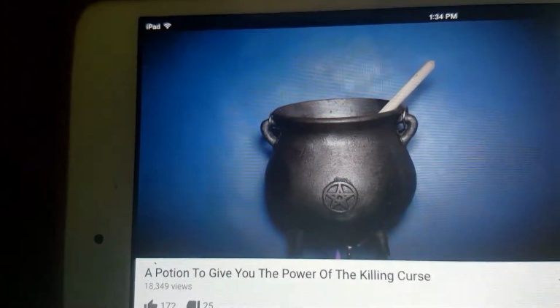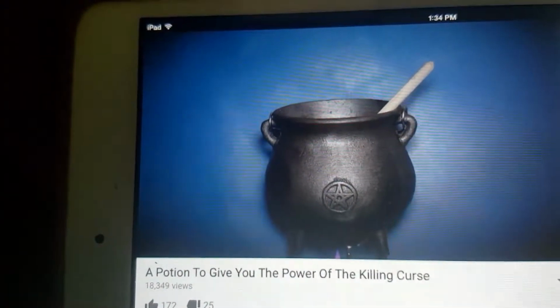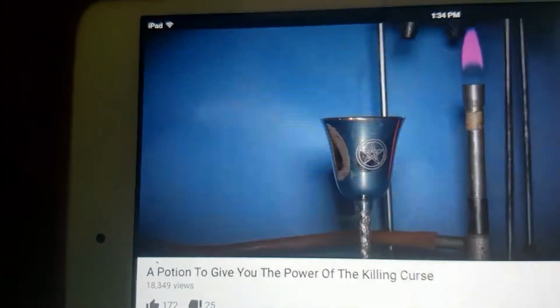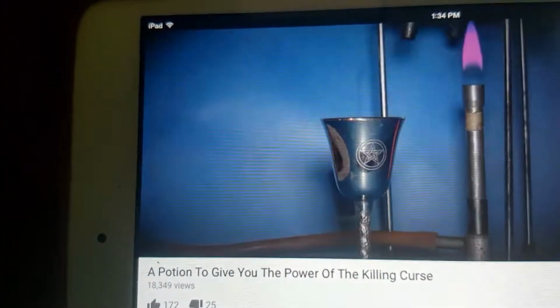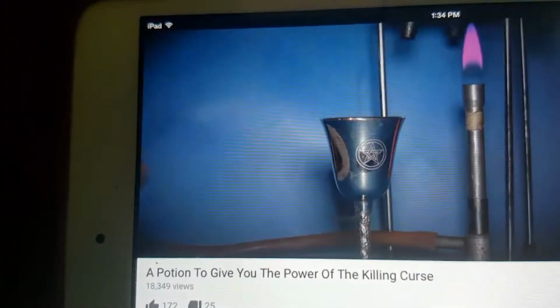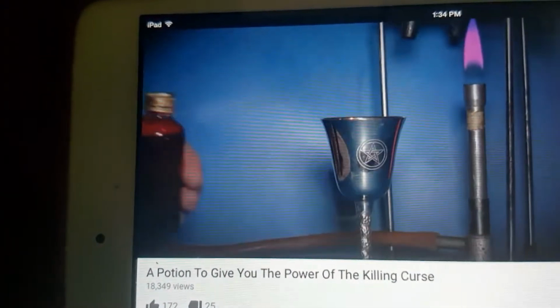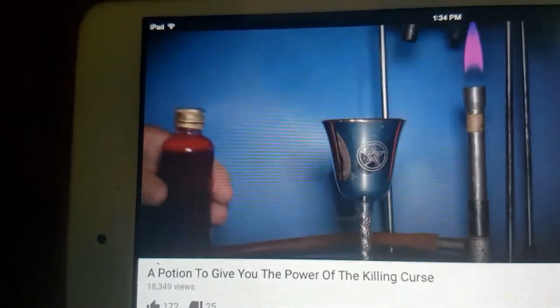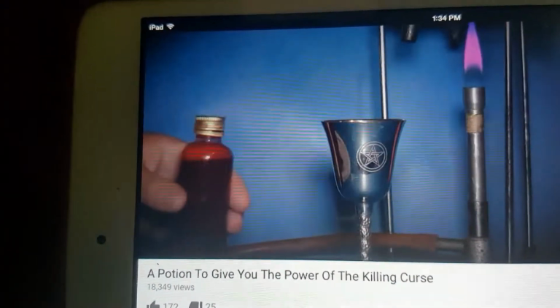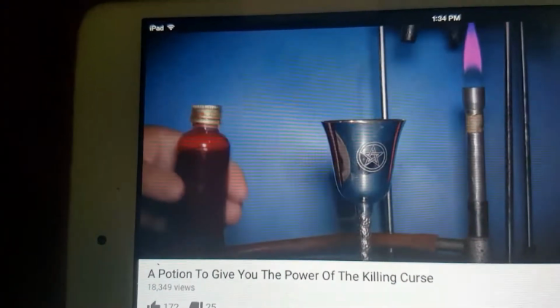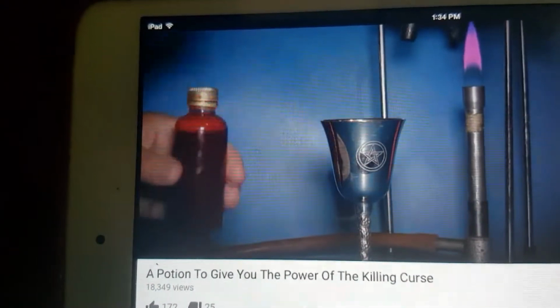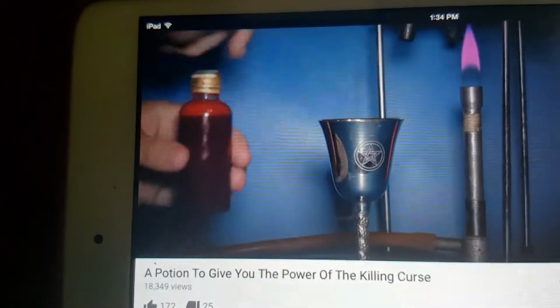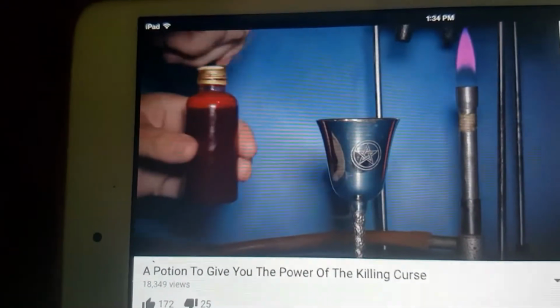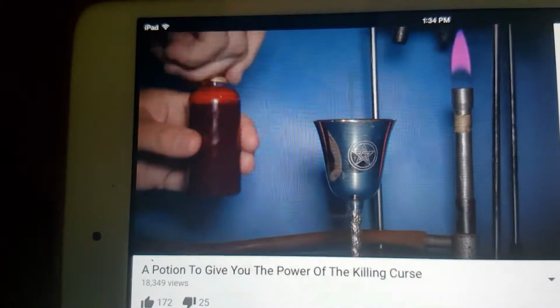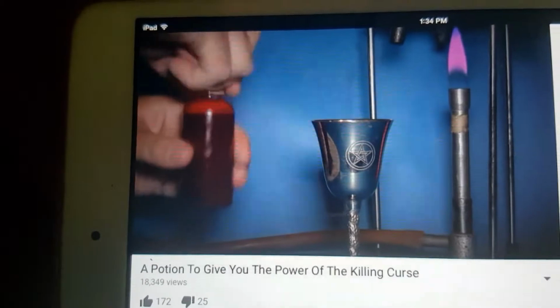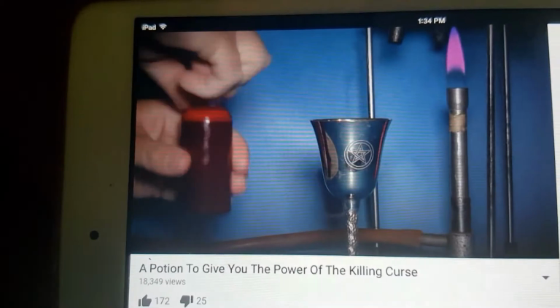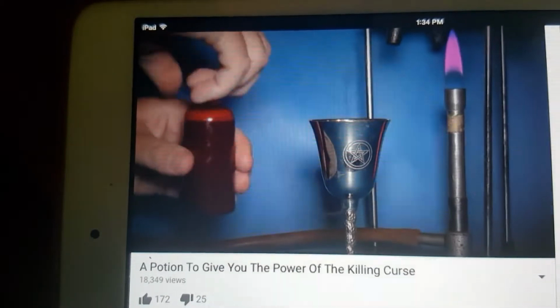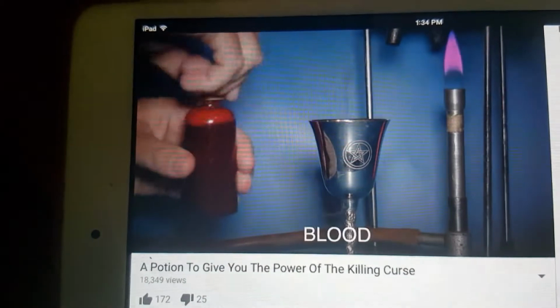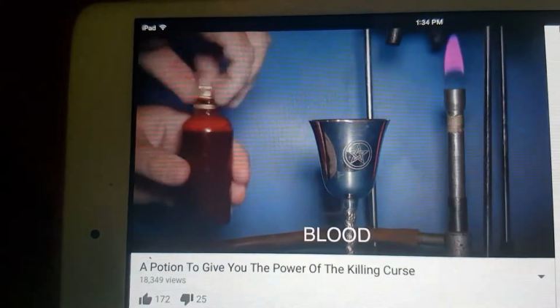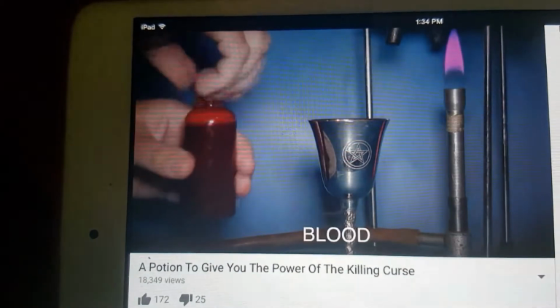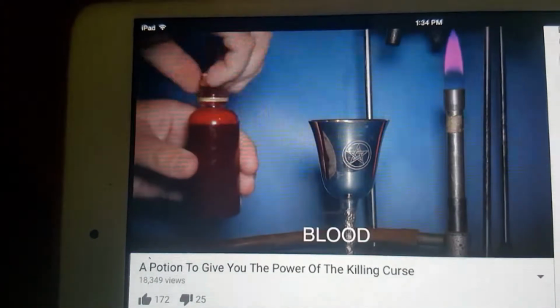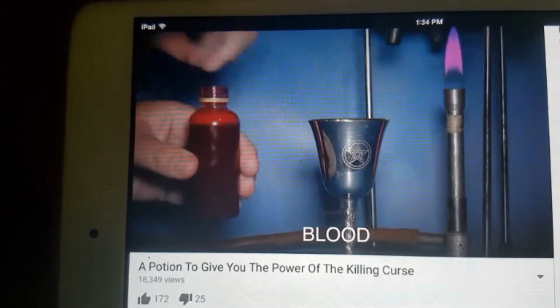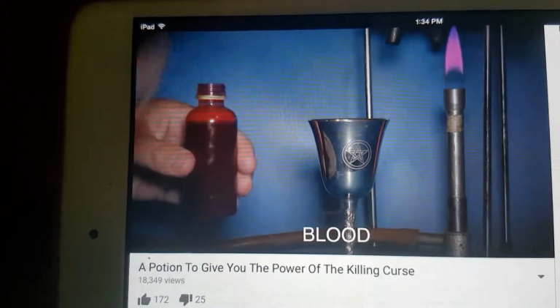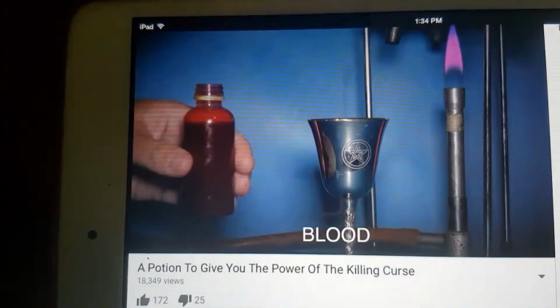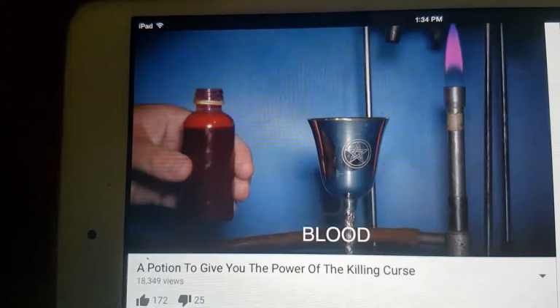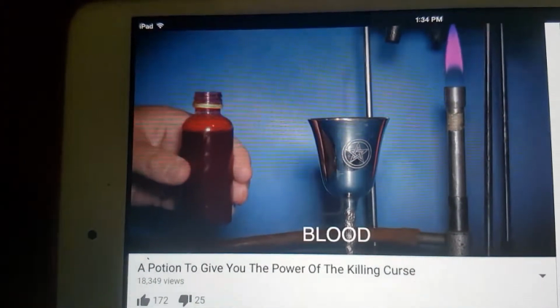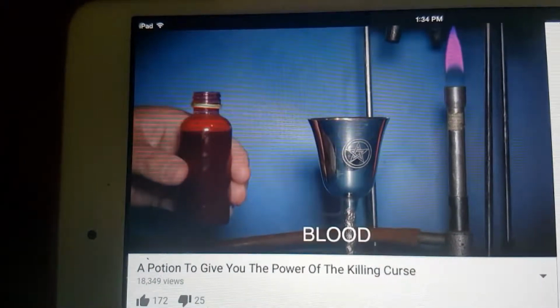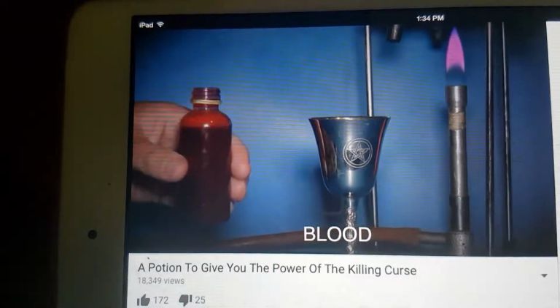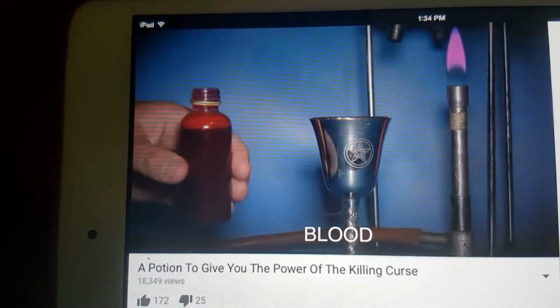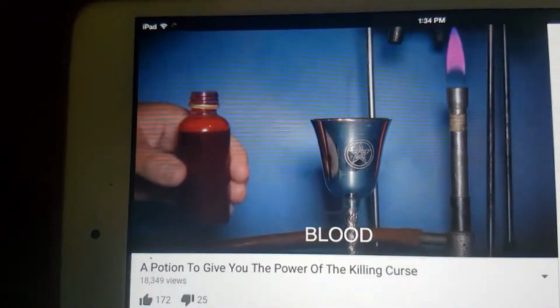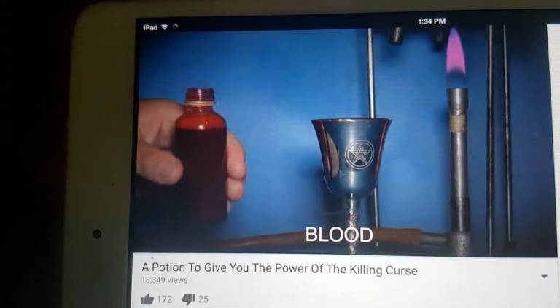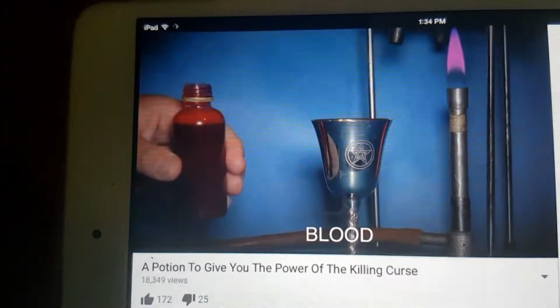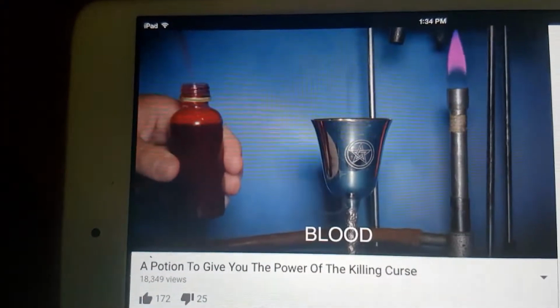Then, to activate the potion, you'll need to add a drop of blood. Just one drop should be enough.